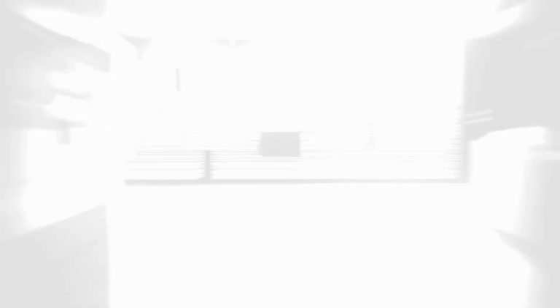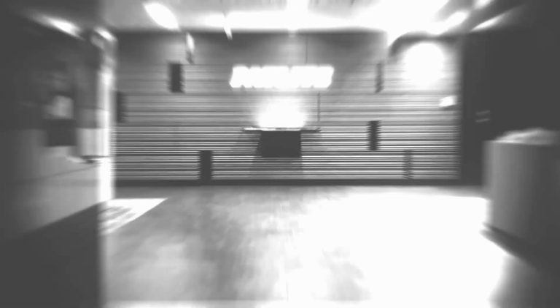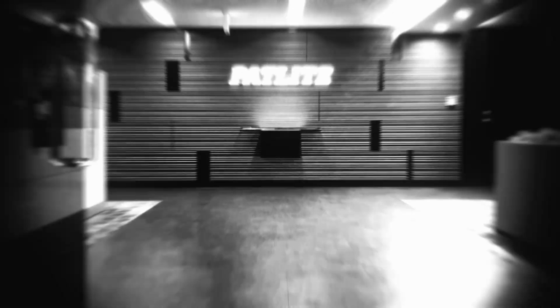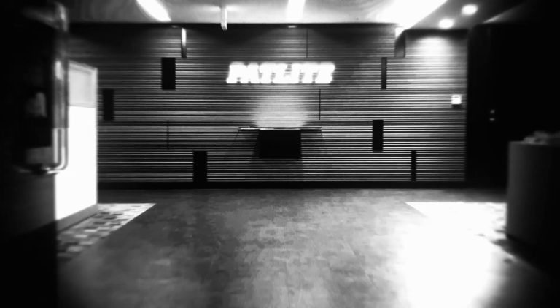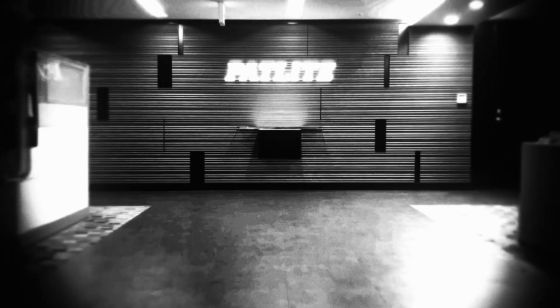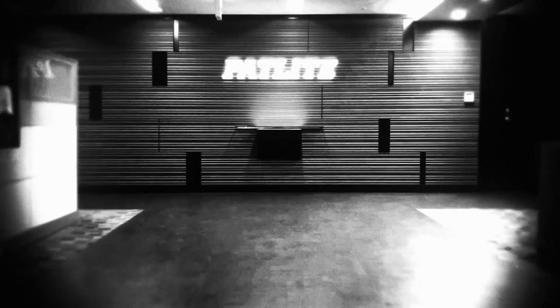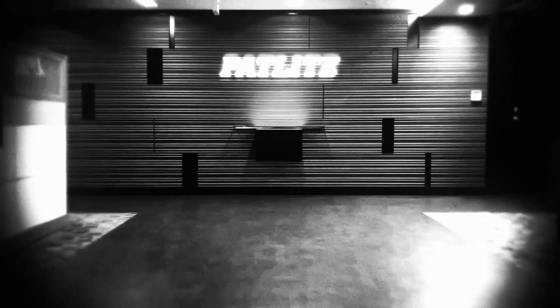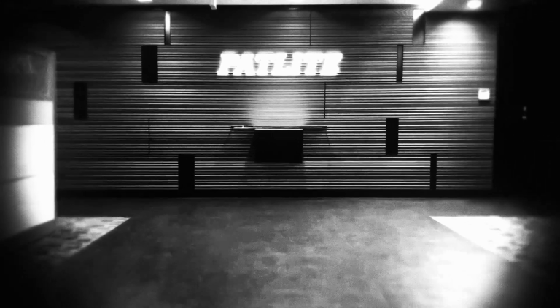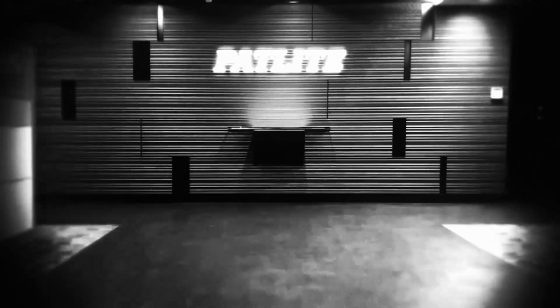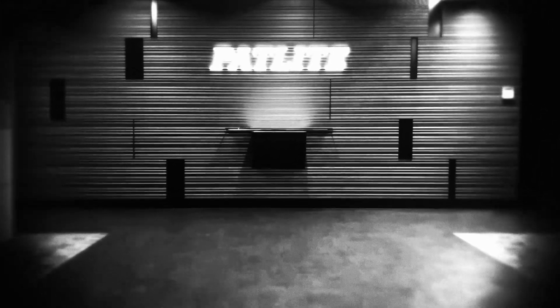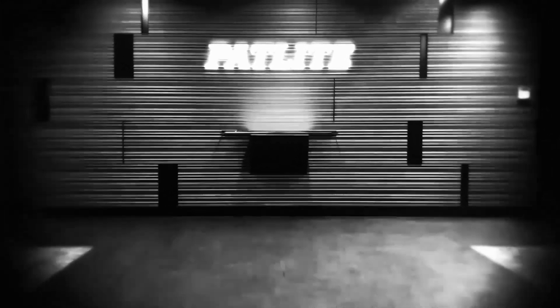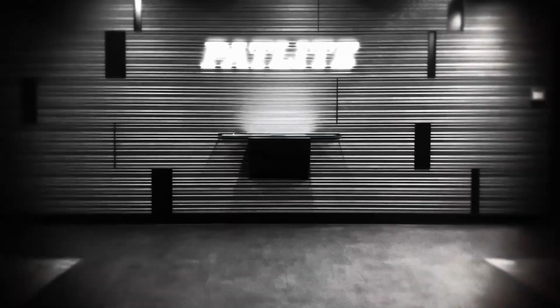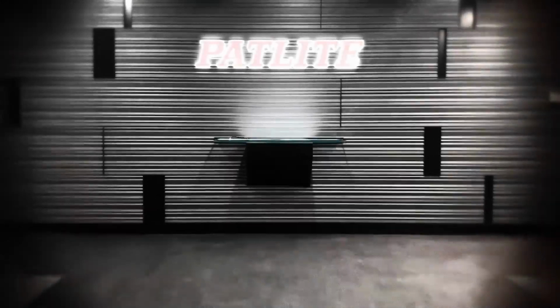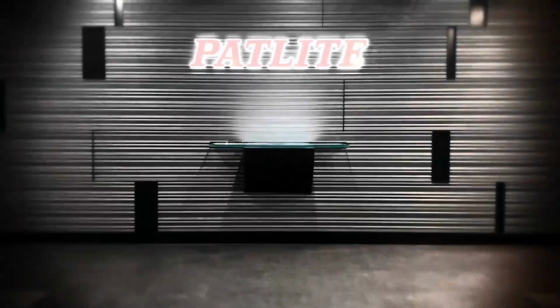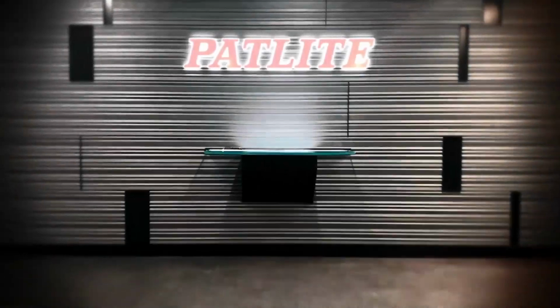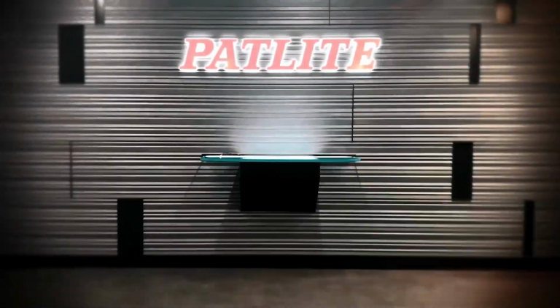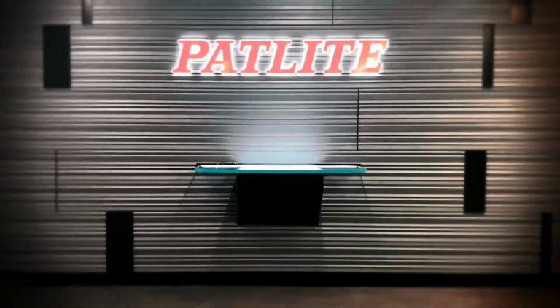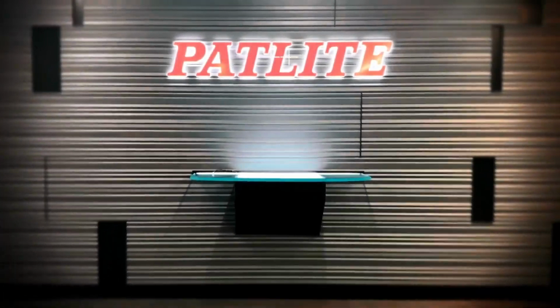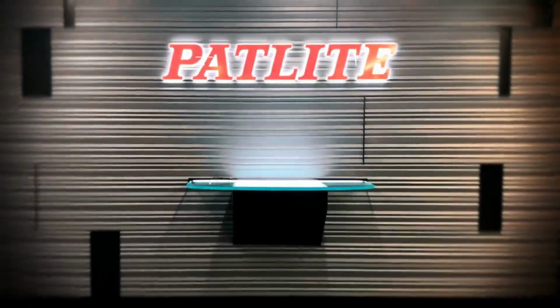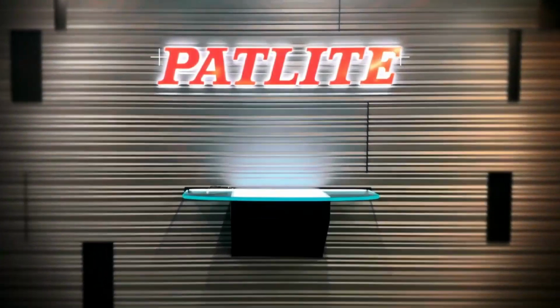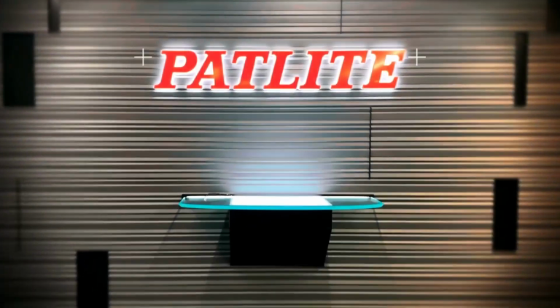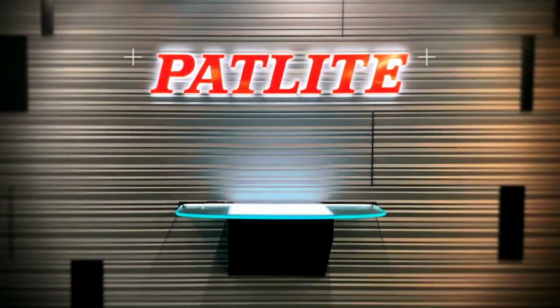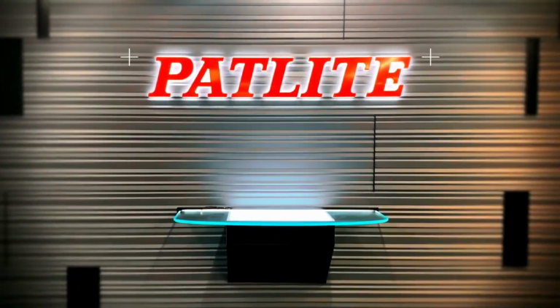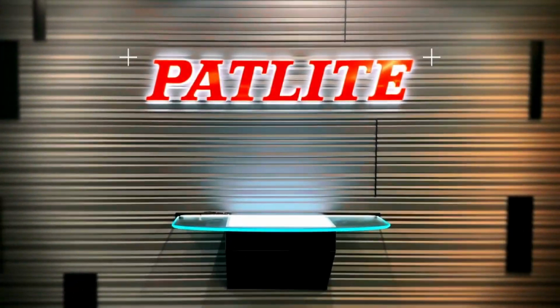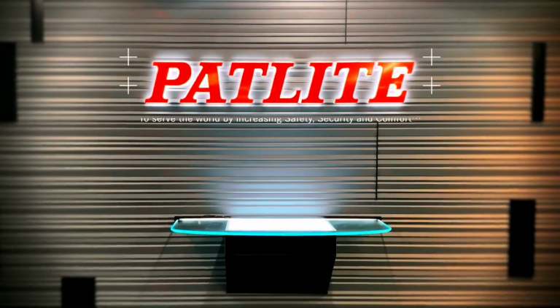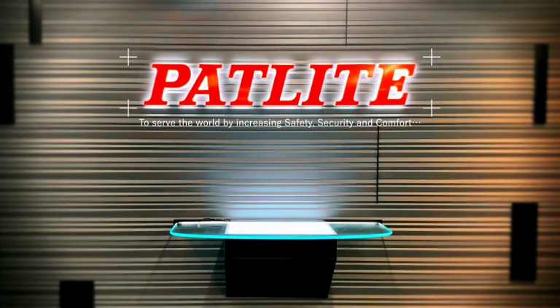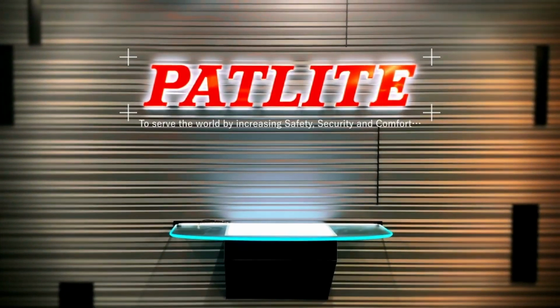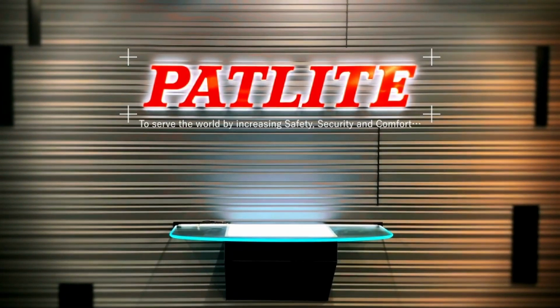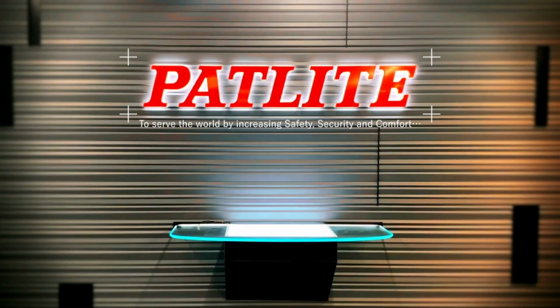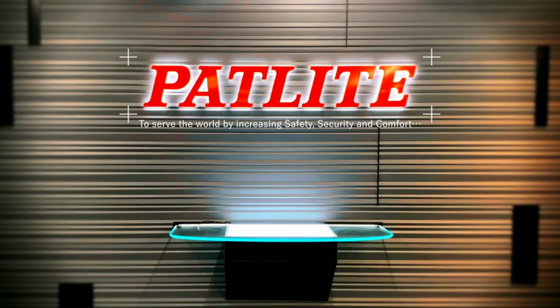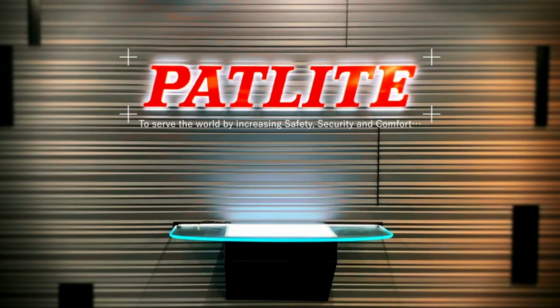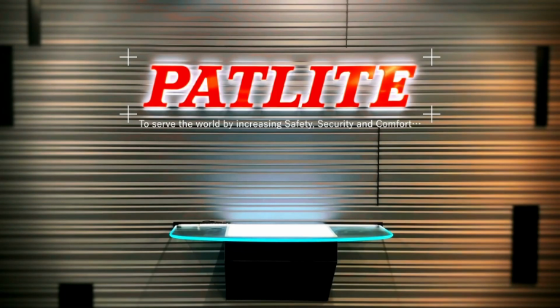Hello, and welcome to Padlight Tech Tips, where we spotlight products, troubleshoot, share unboxings, and more.